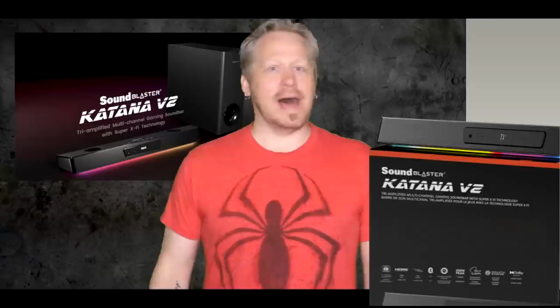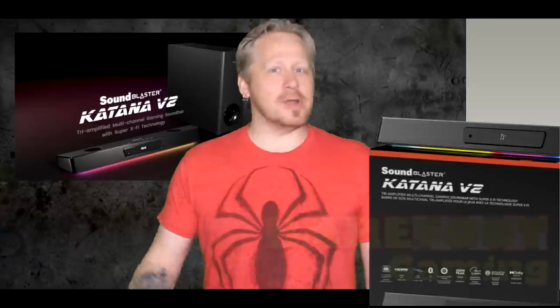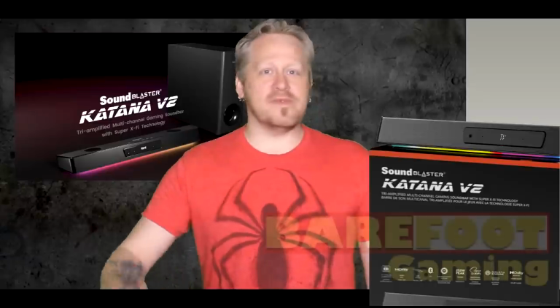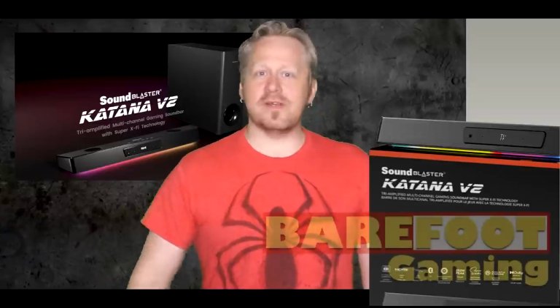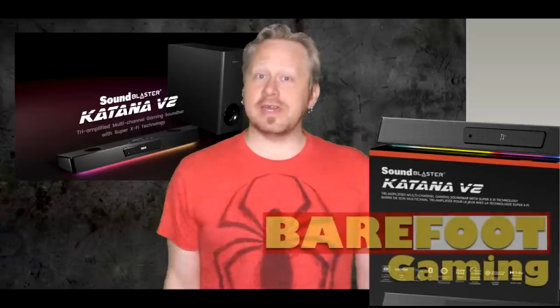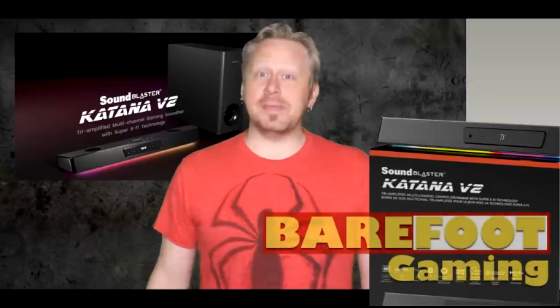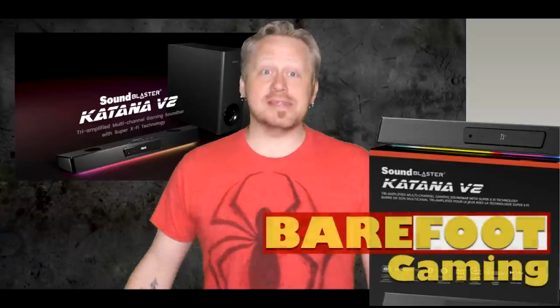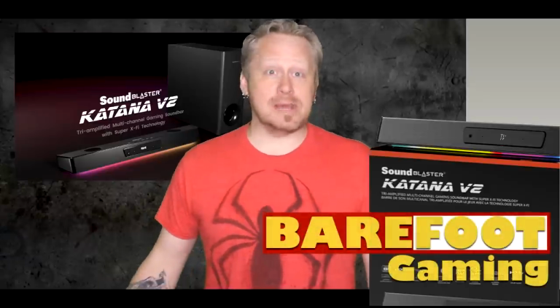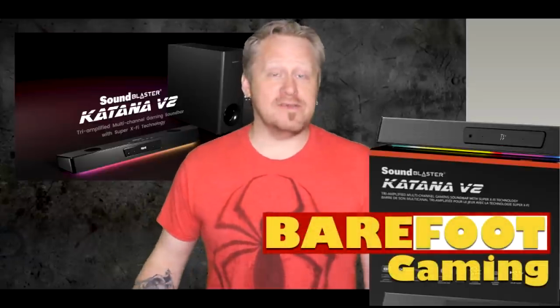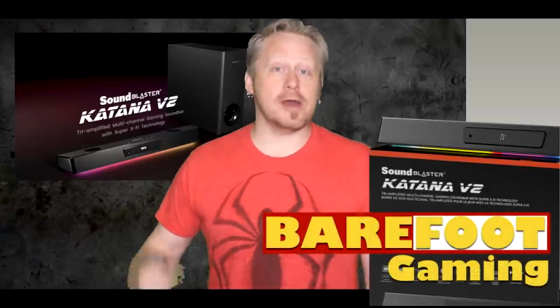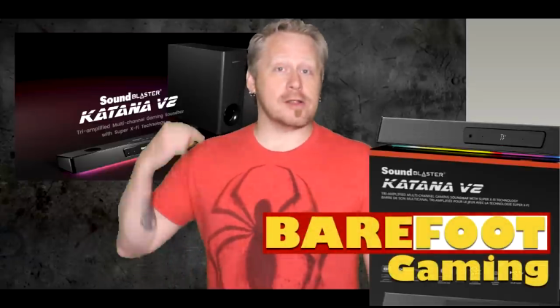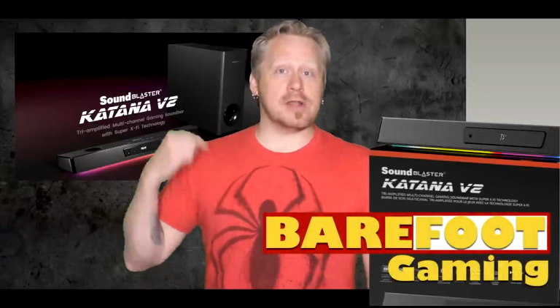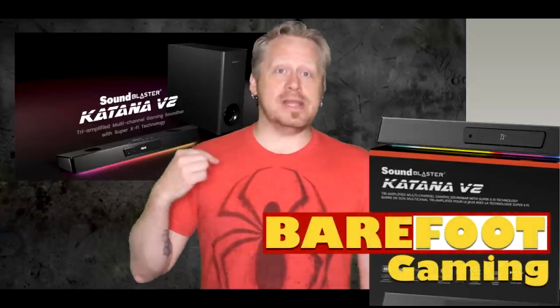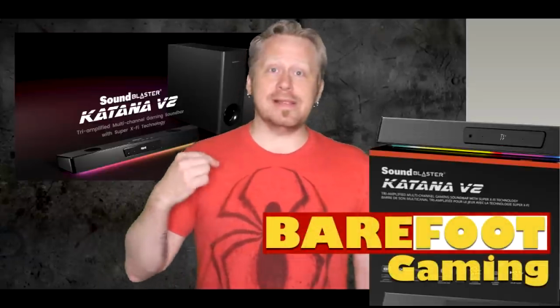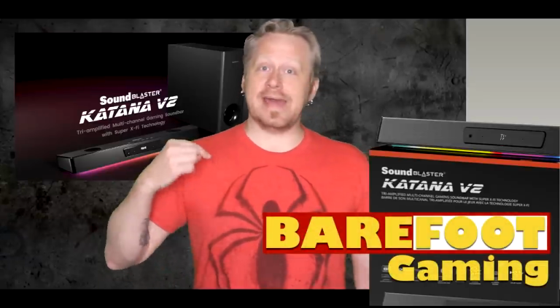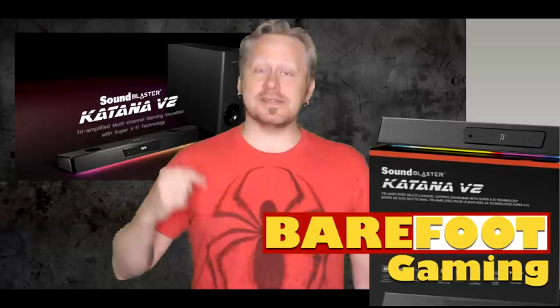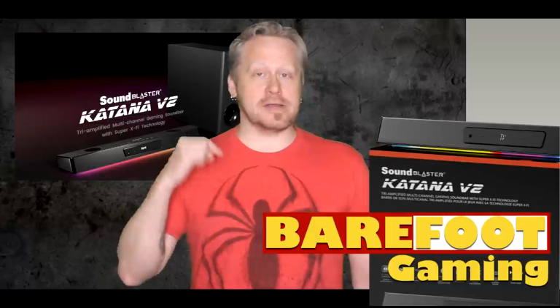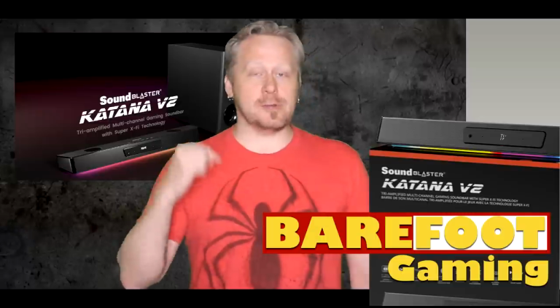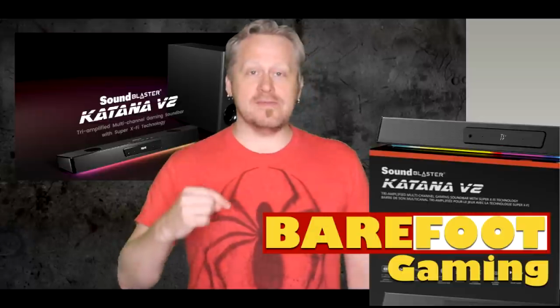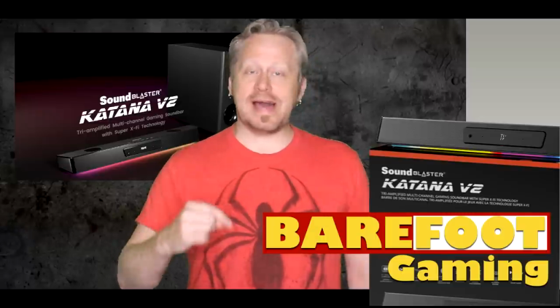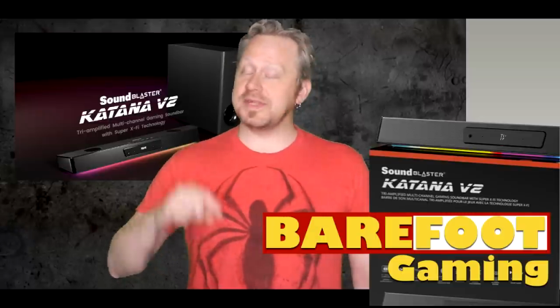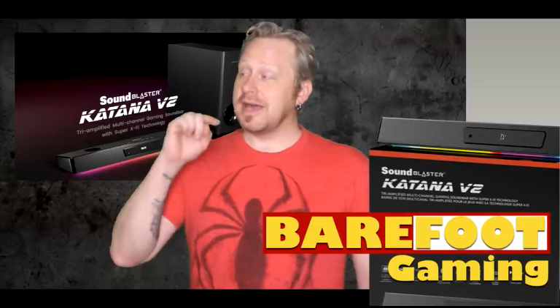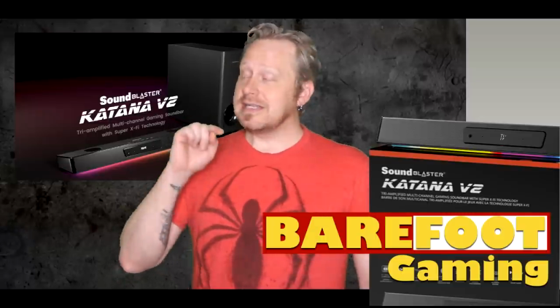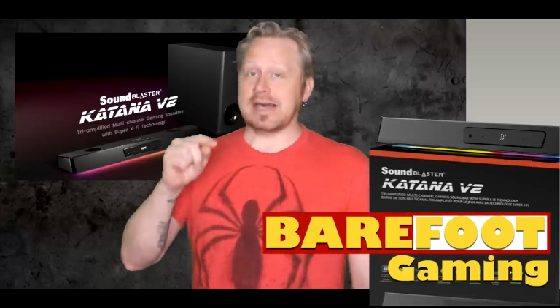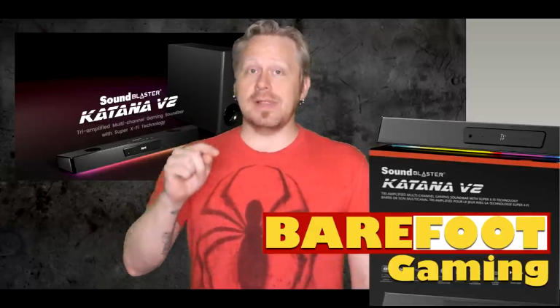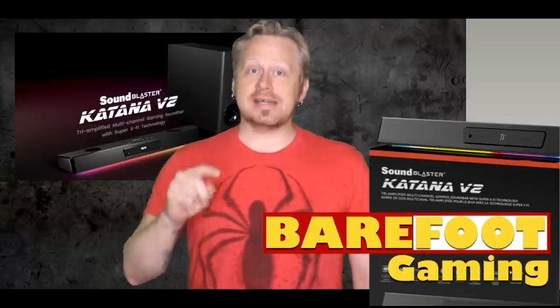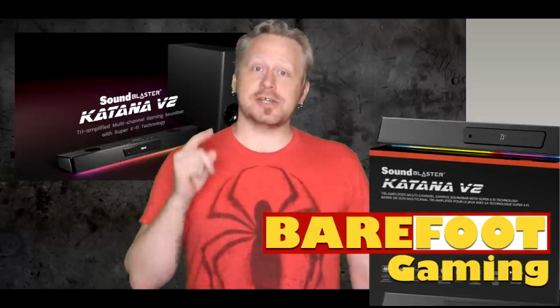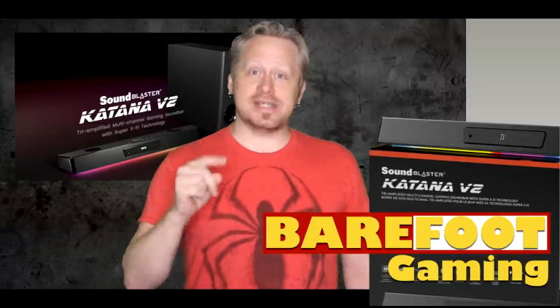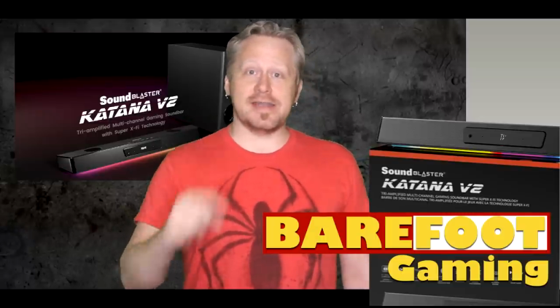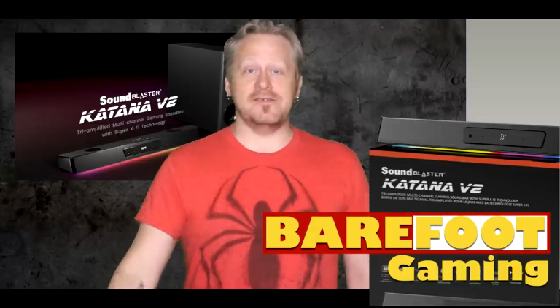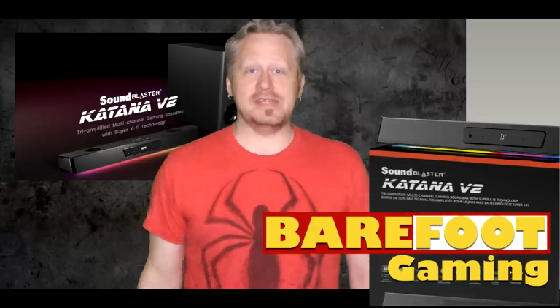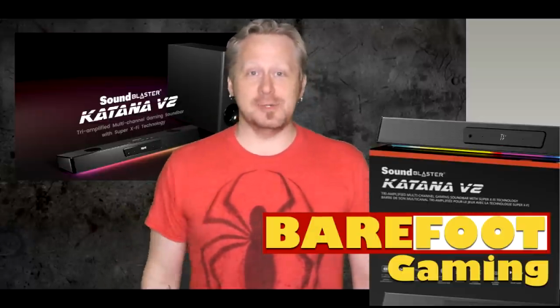I'm Rob from Barefoot Gaming and today we've got our grubby little hands on a Creative Labs Sound Blaster Katana V2.